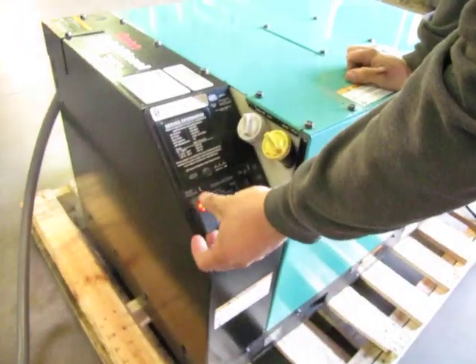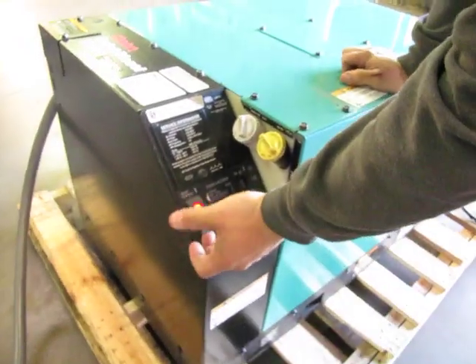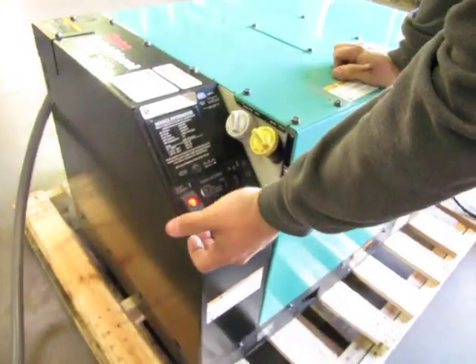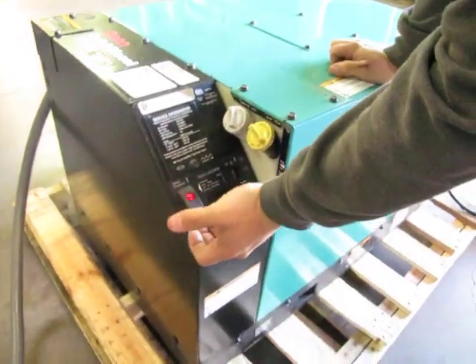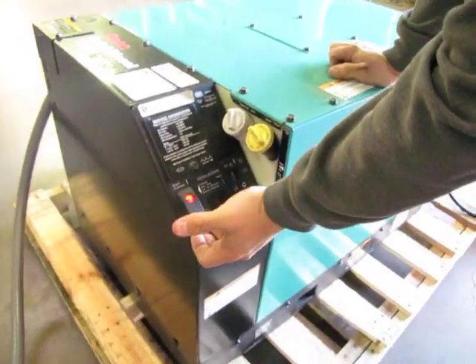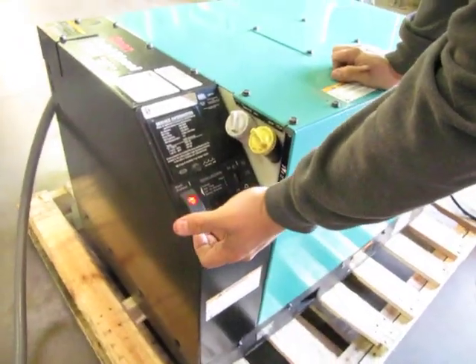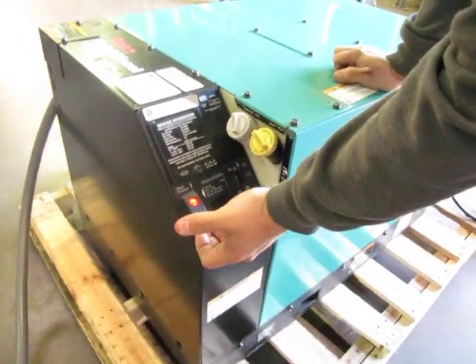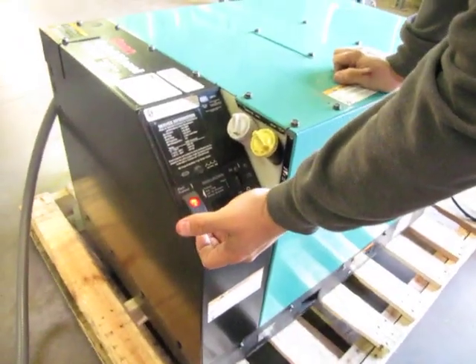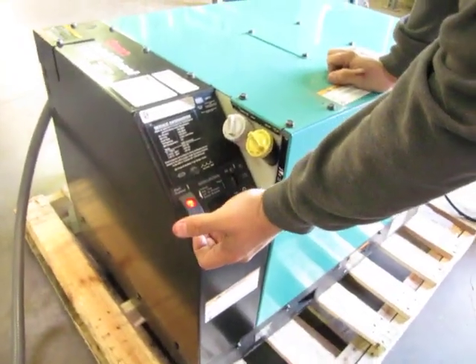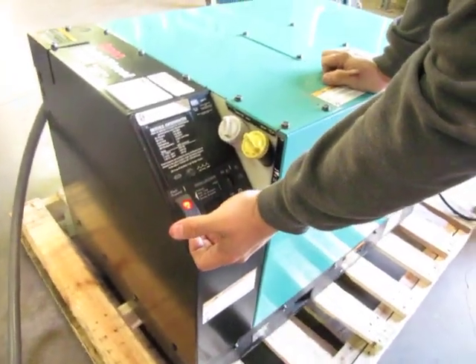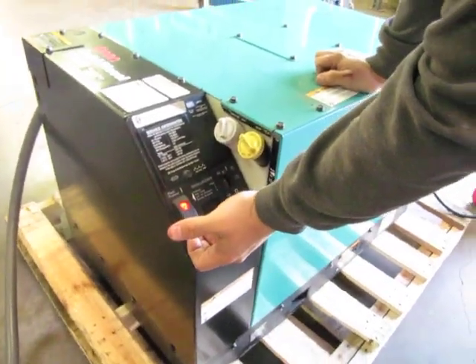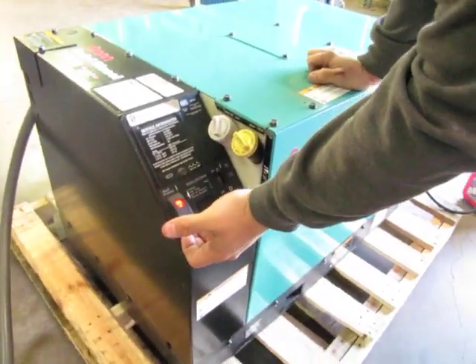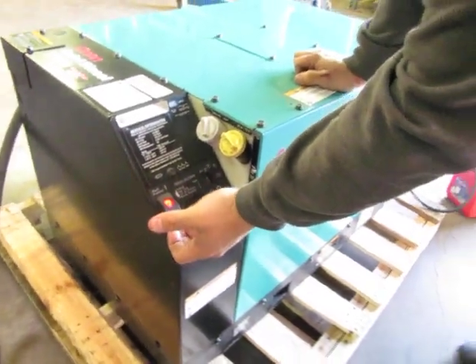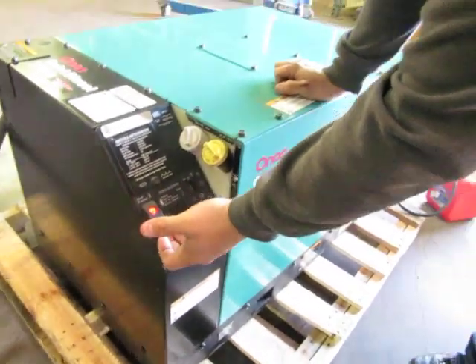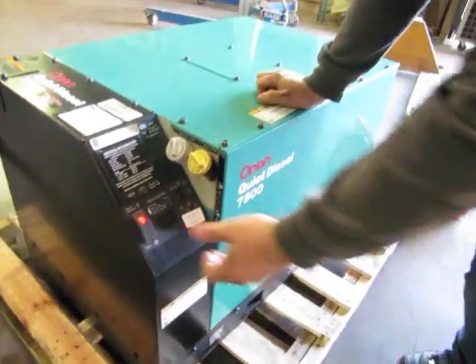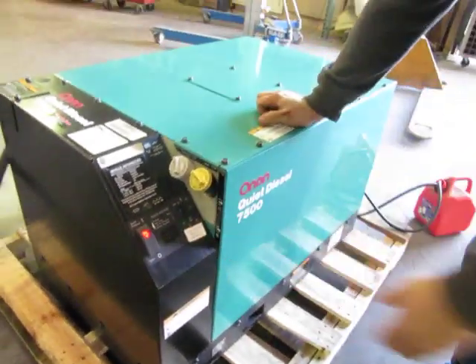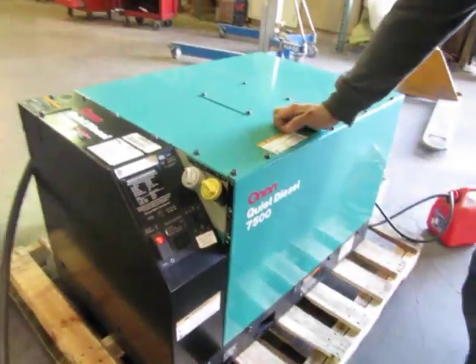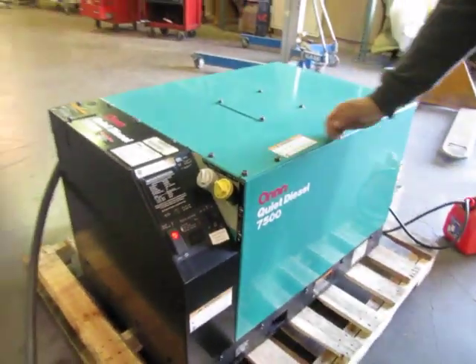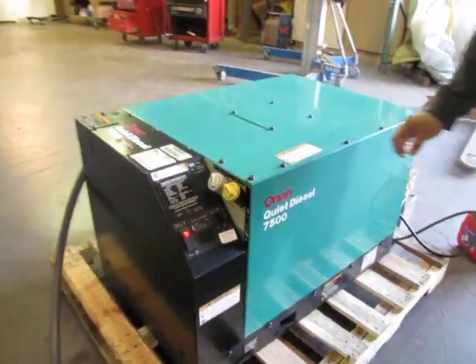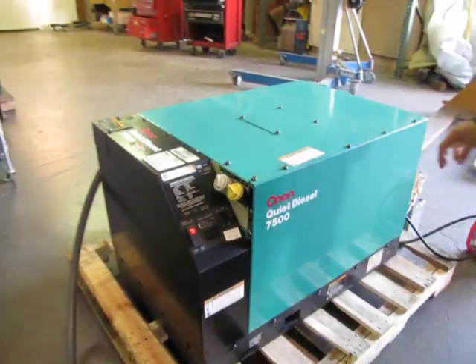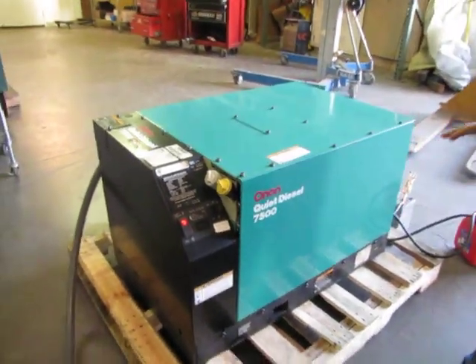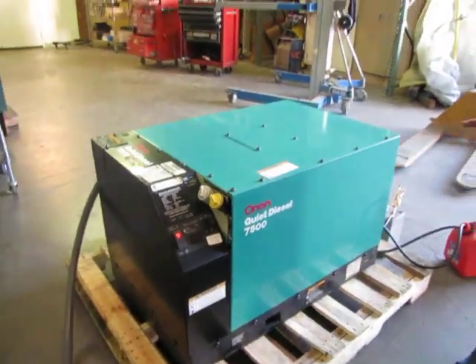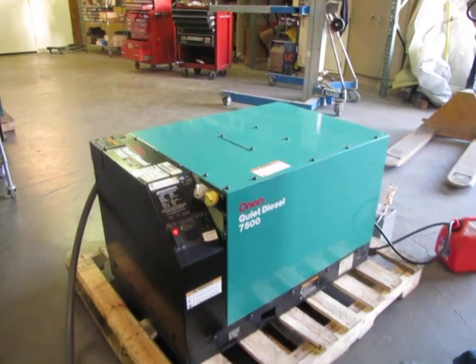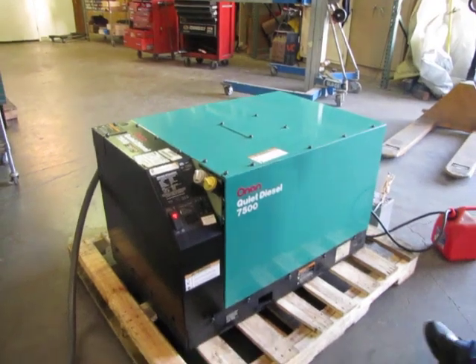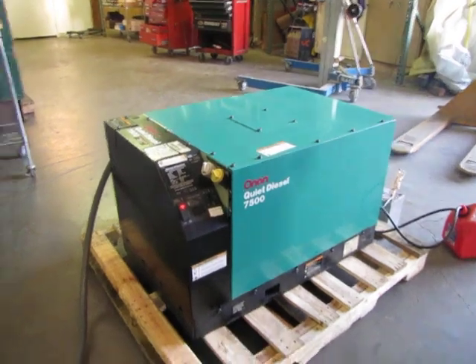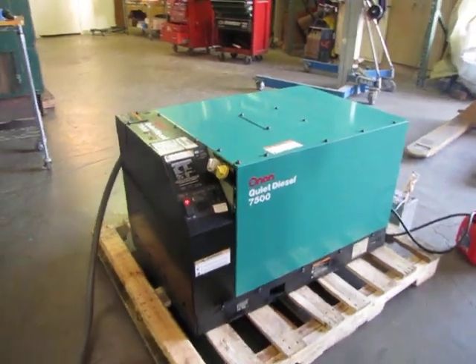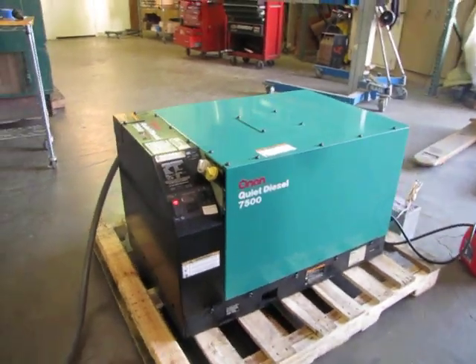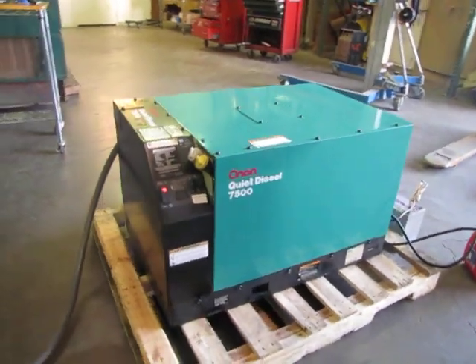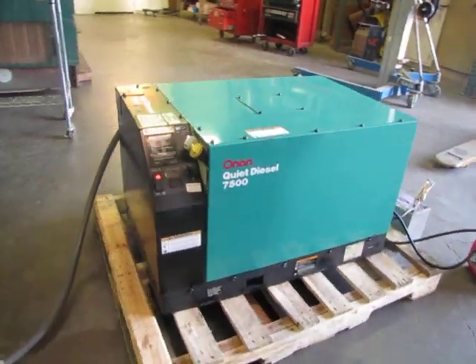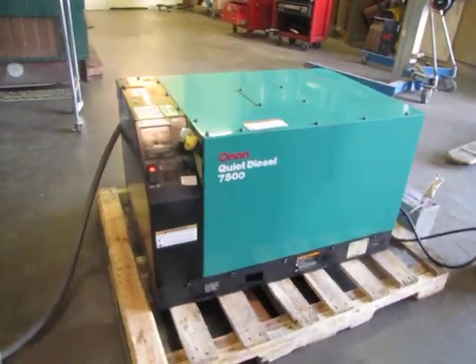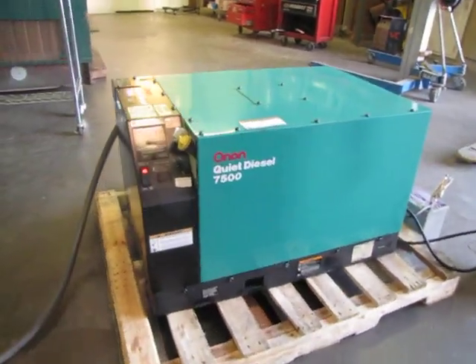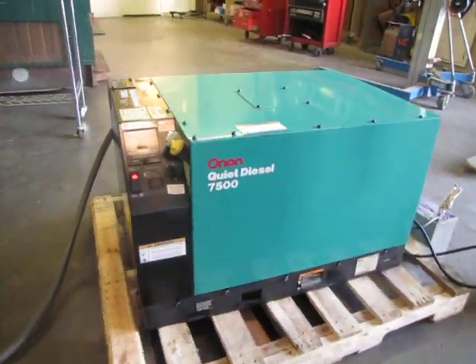Here's your start button. You can see it runs very quiet for a generator.